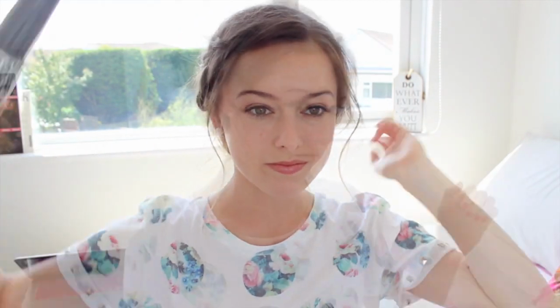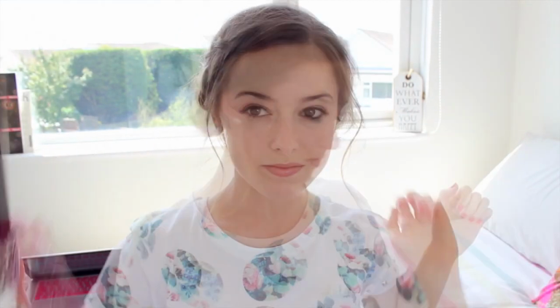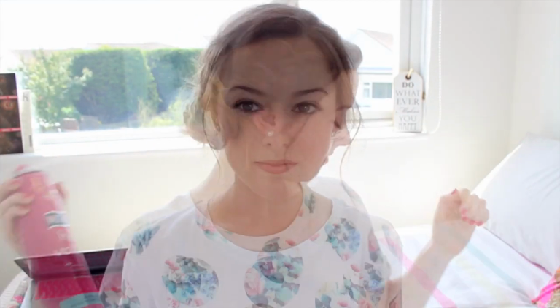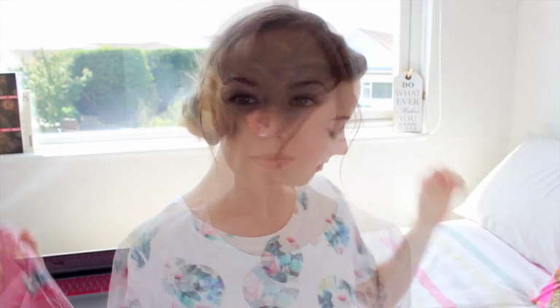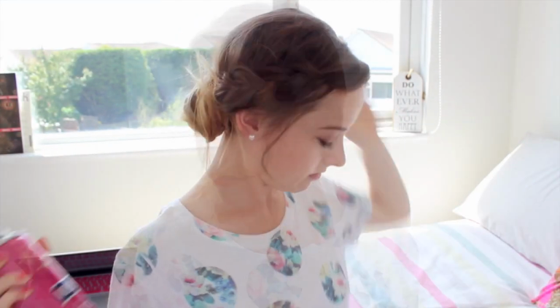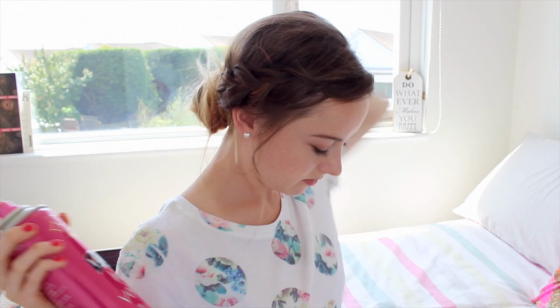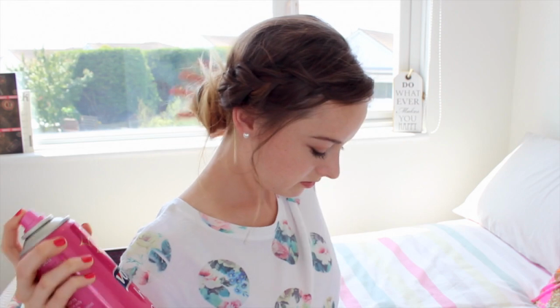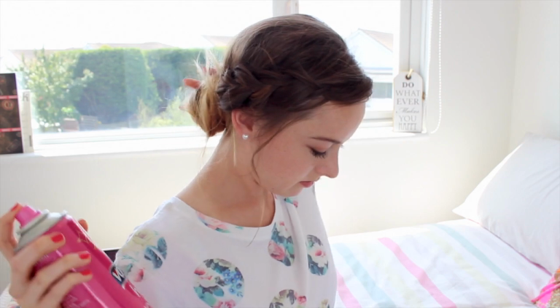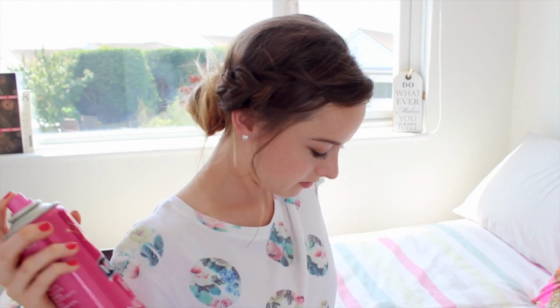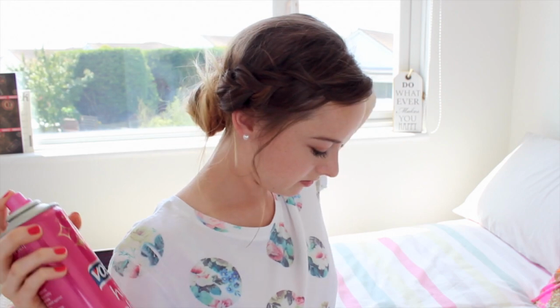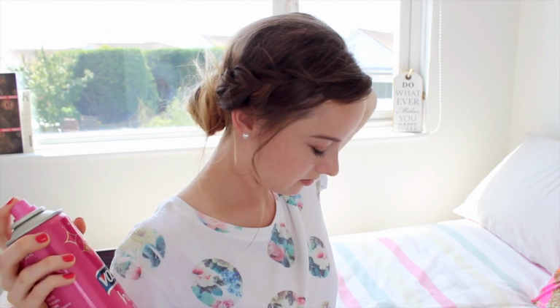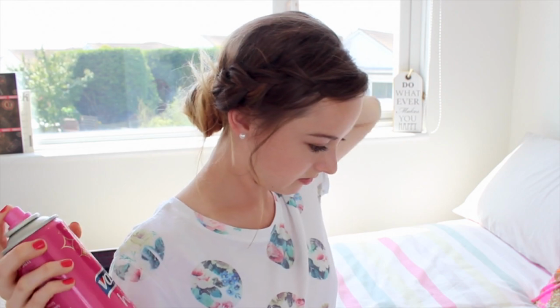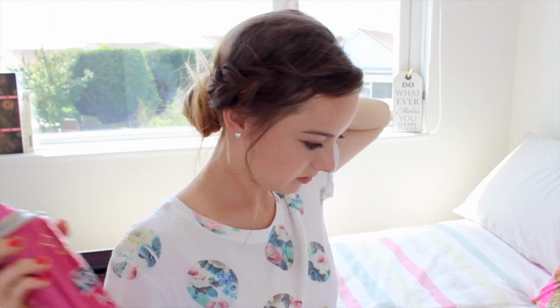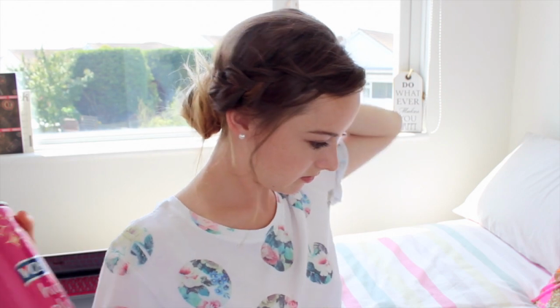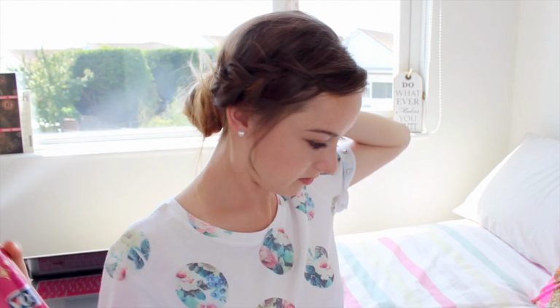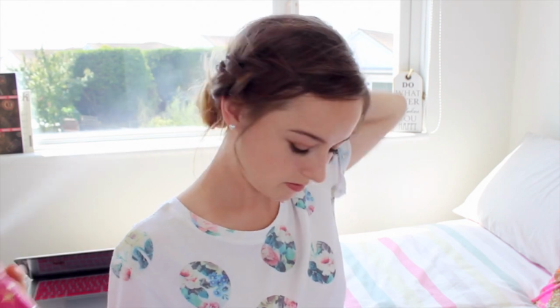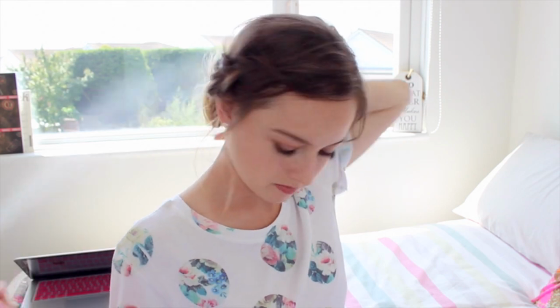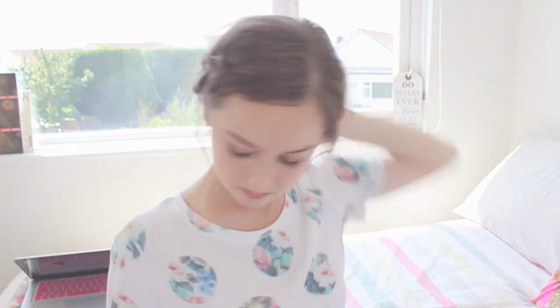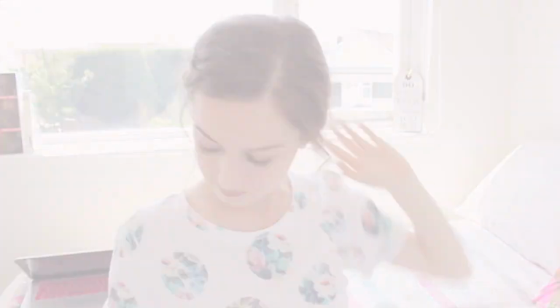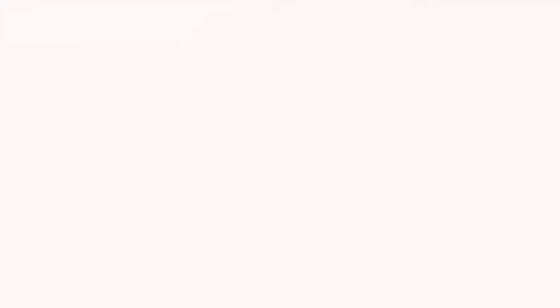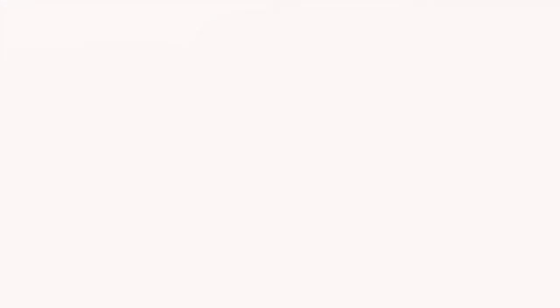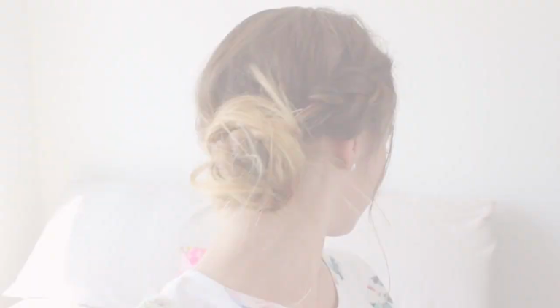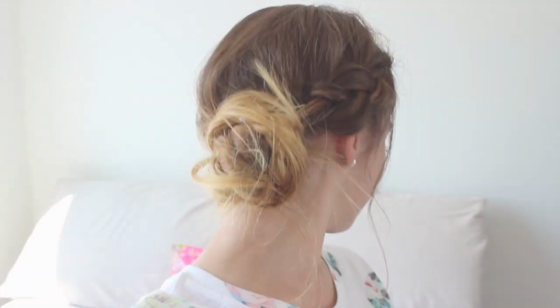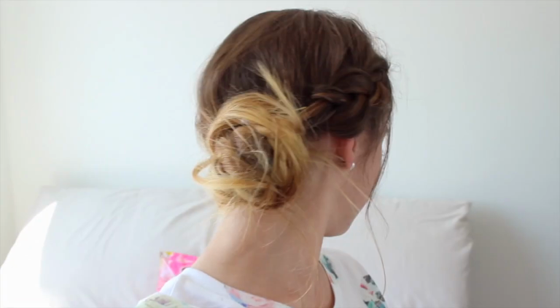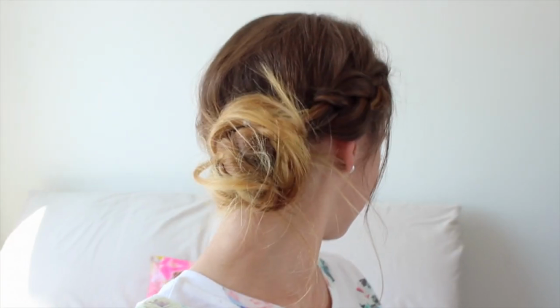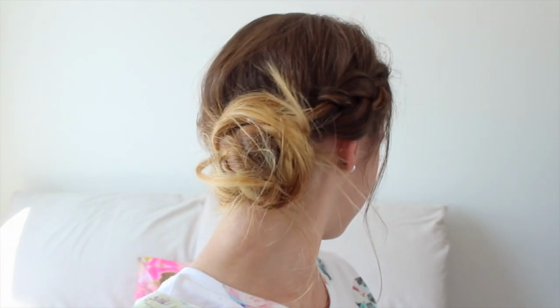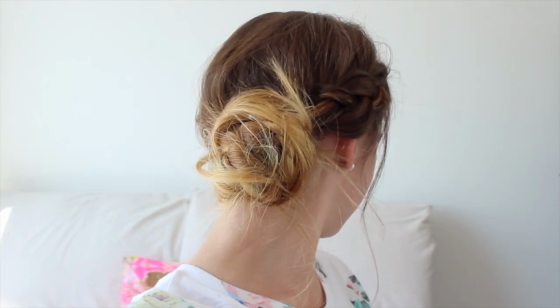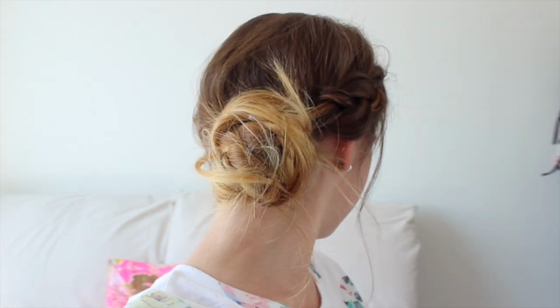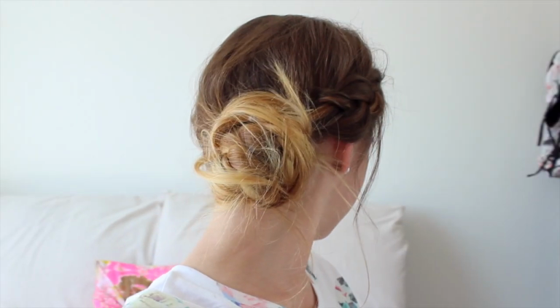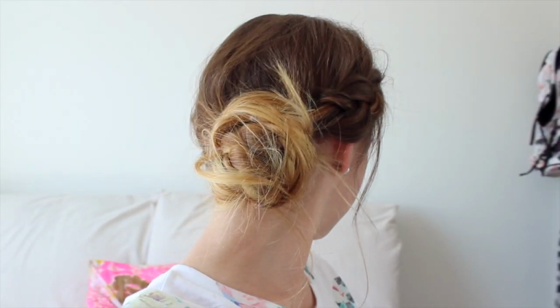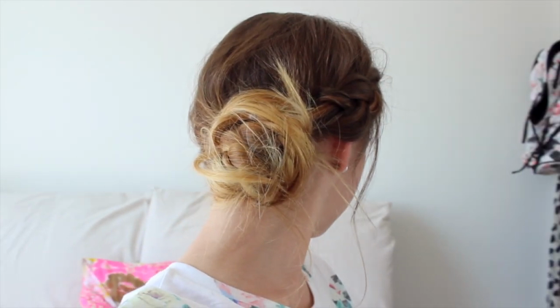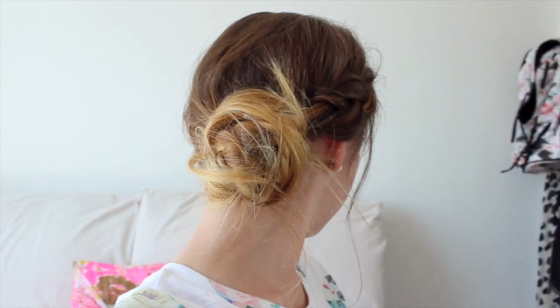Just give your hair a quick spritz of hairspray and then we are complete!